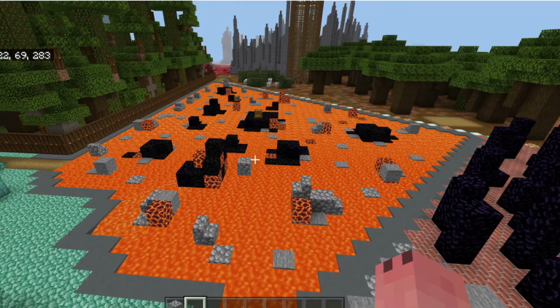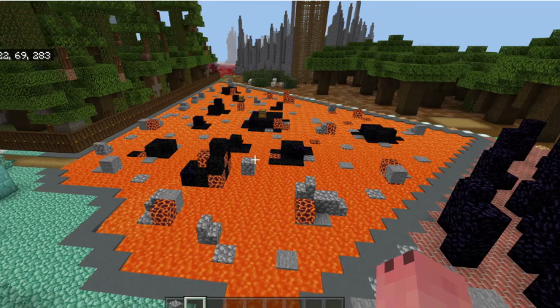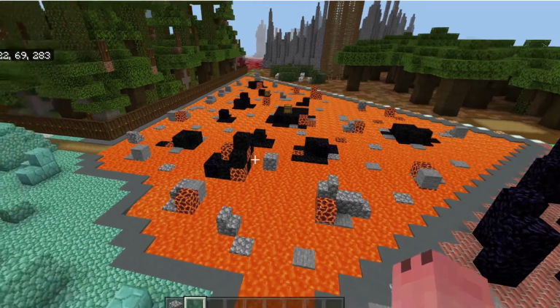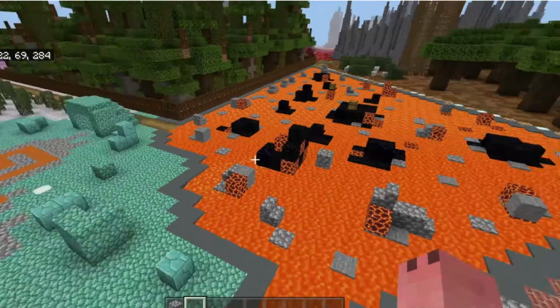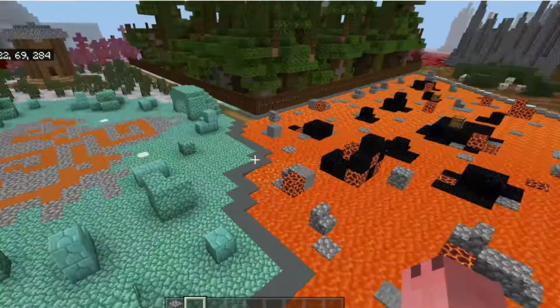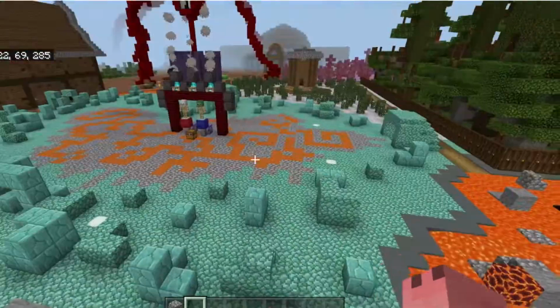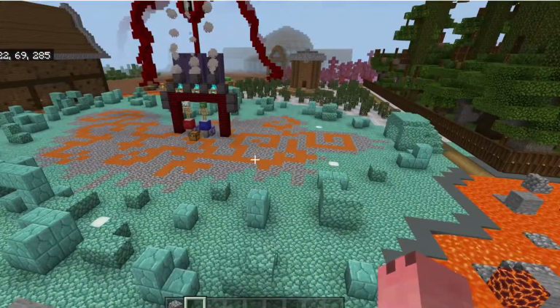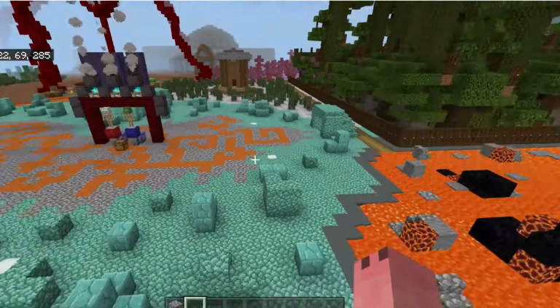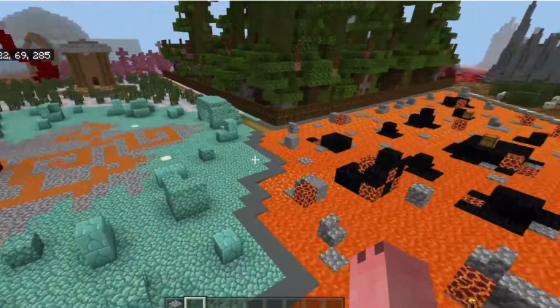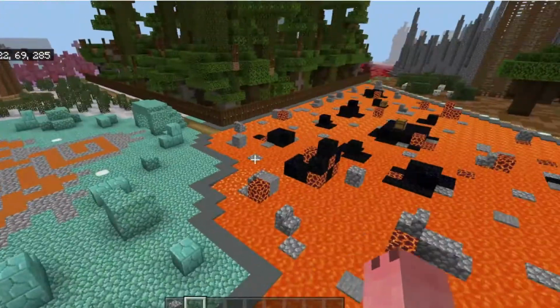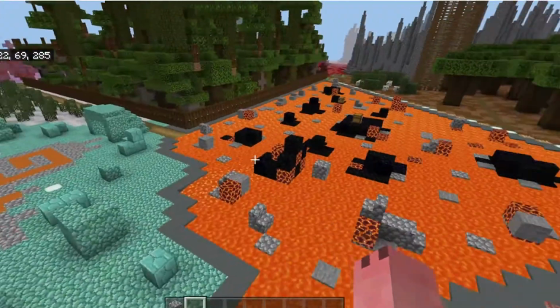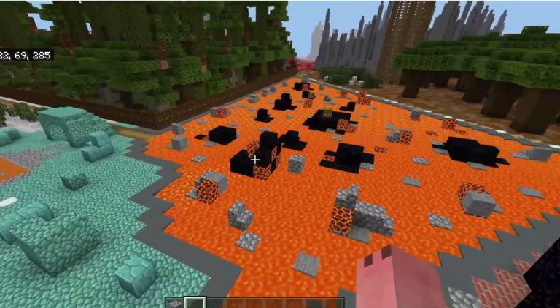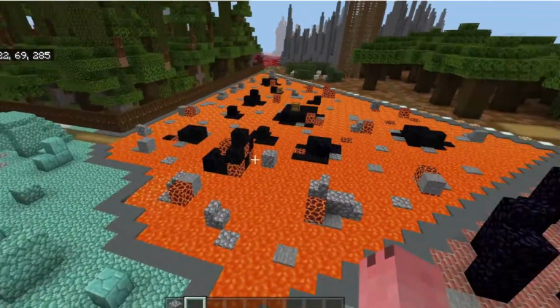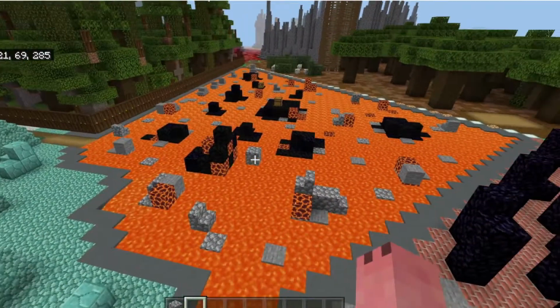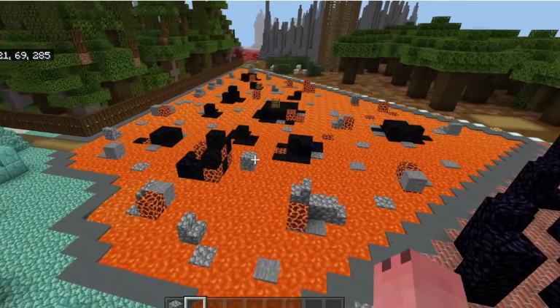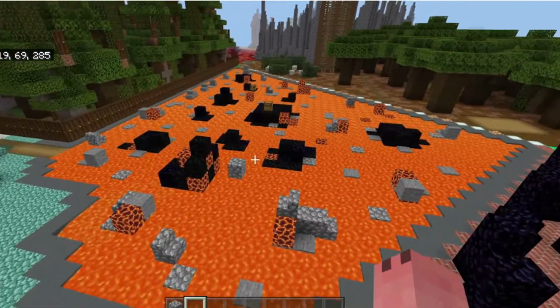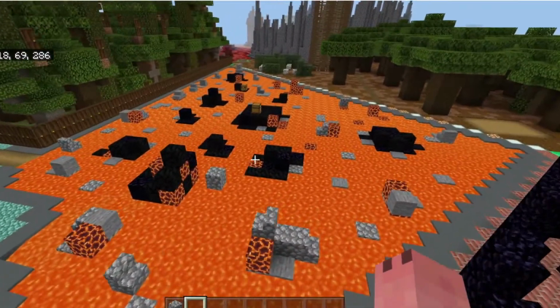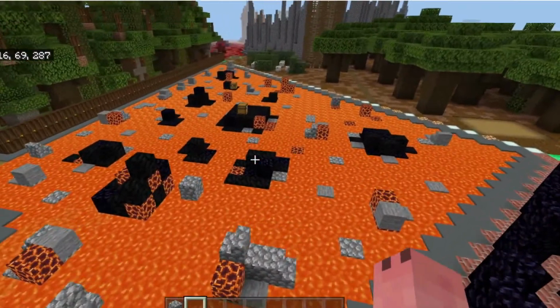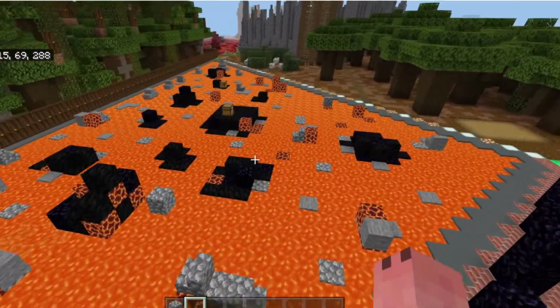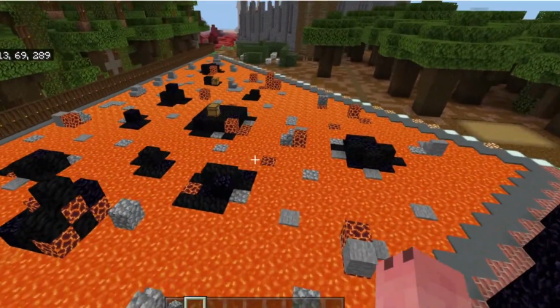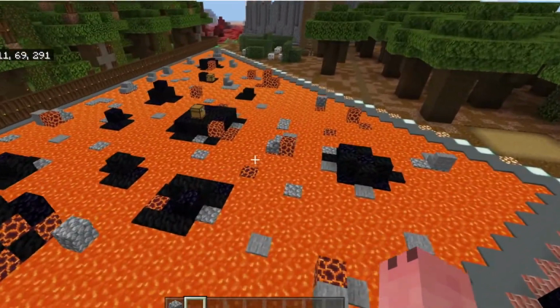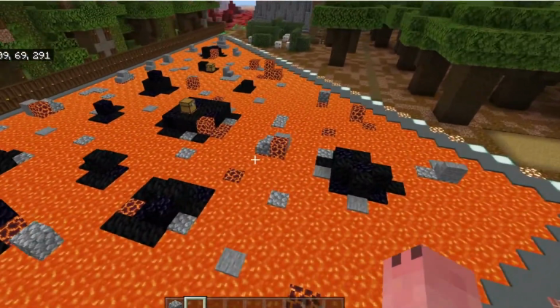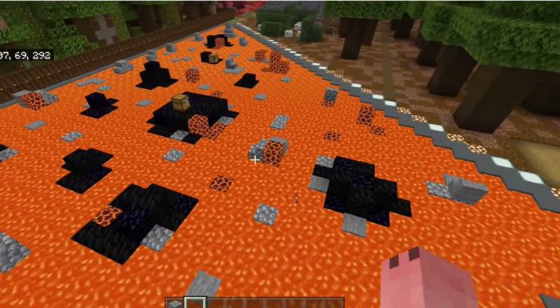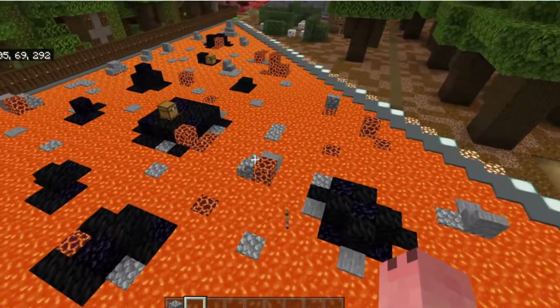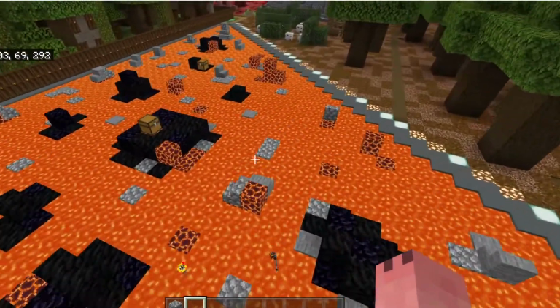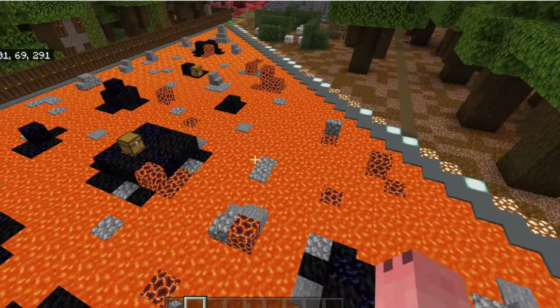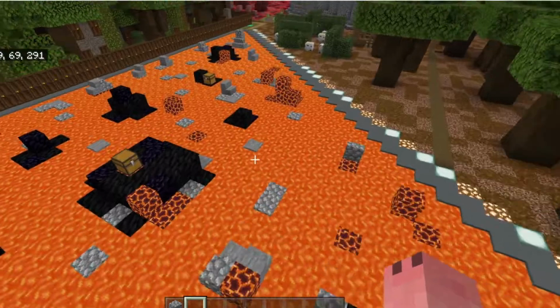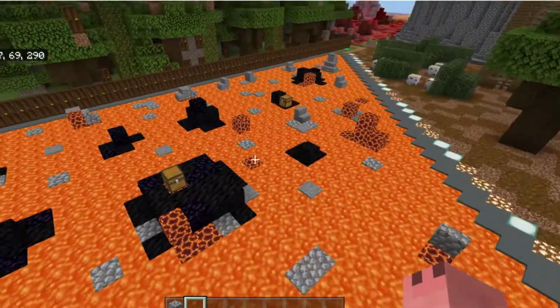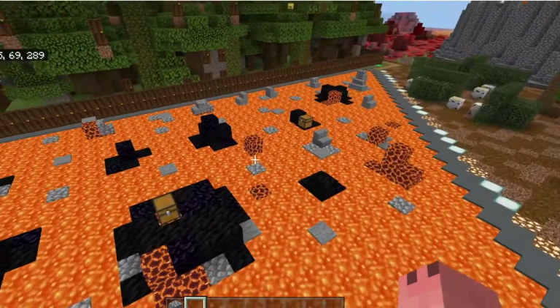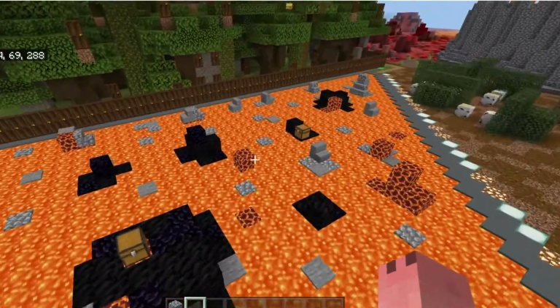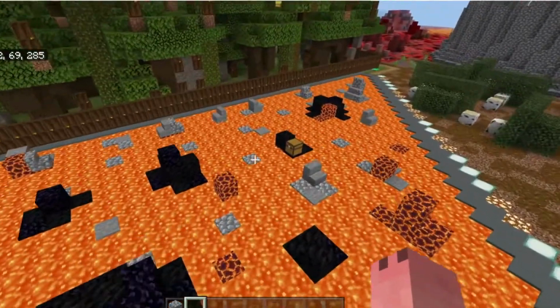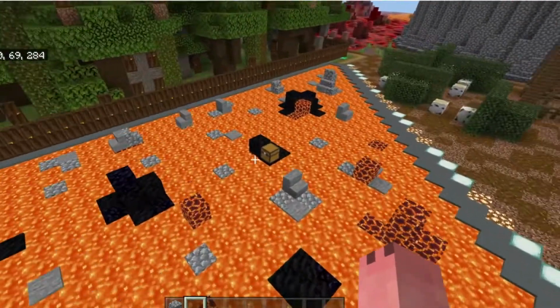So this is a lava pool, it's to the east of spawn. It's a bunch of outcroppings sticking out of a plain of lava.